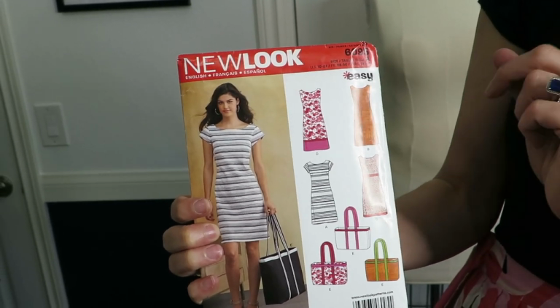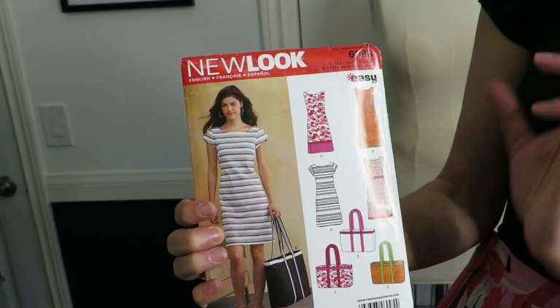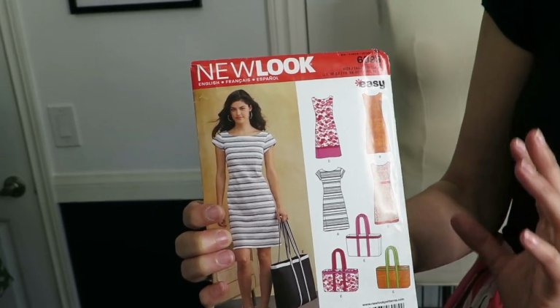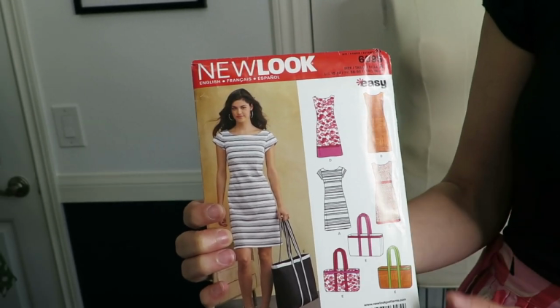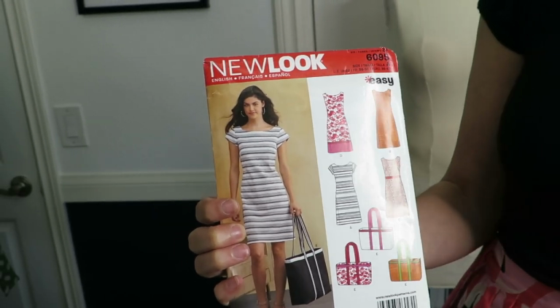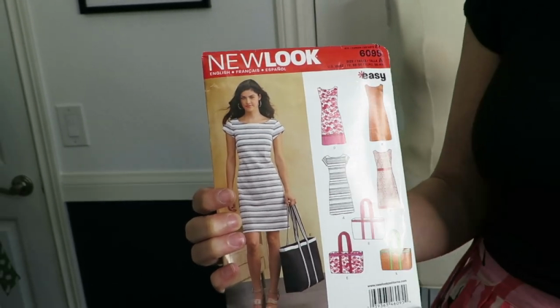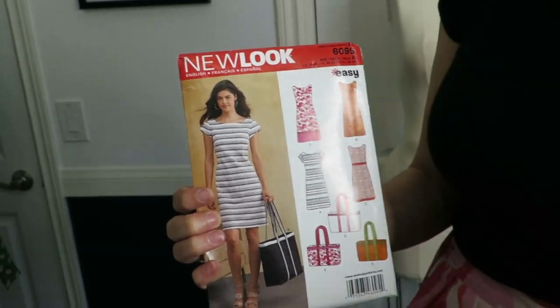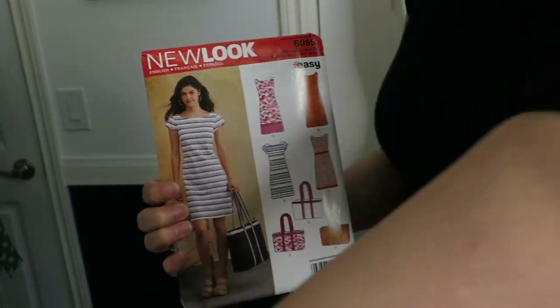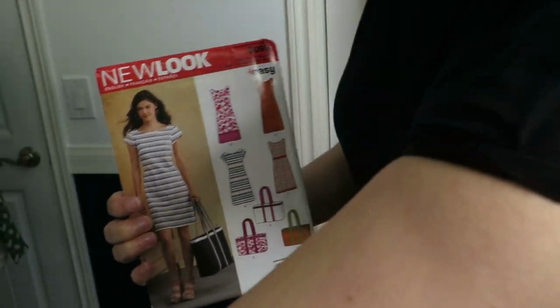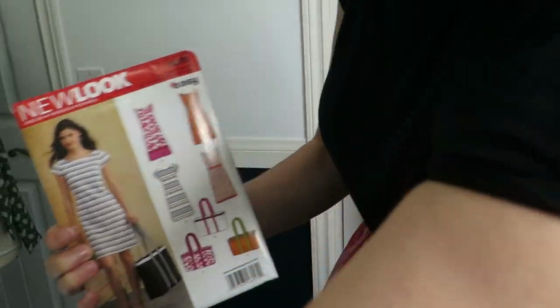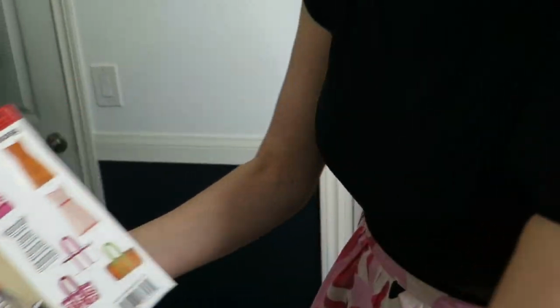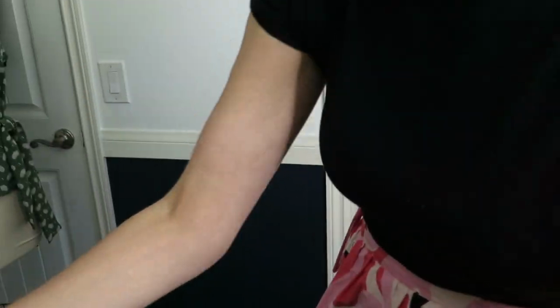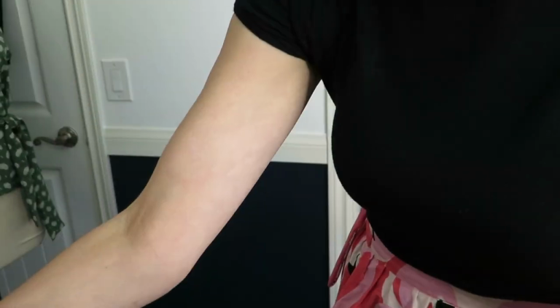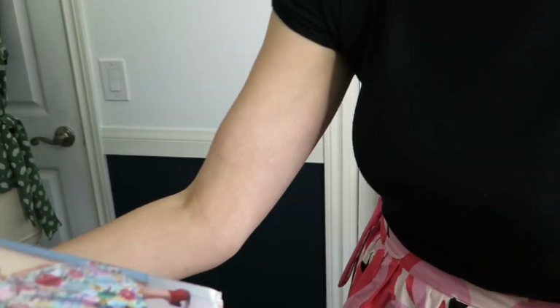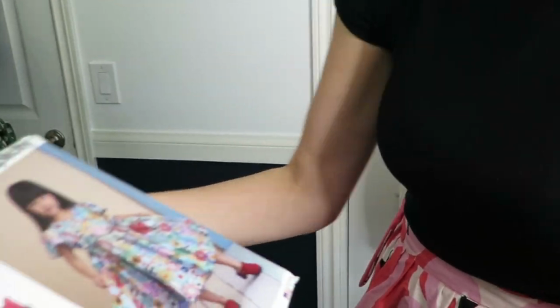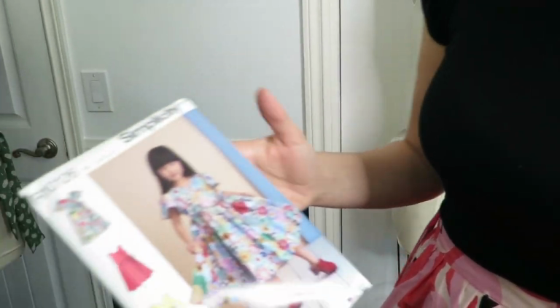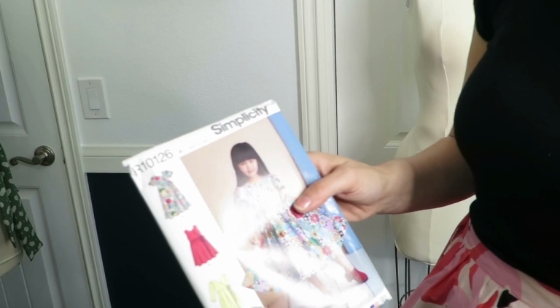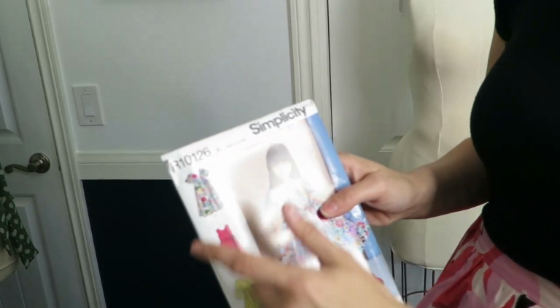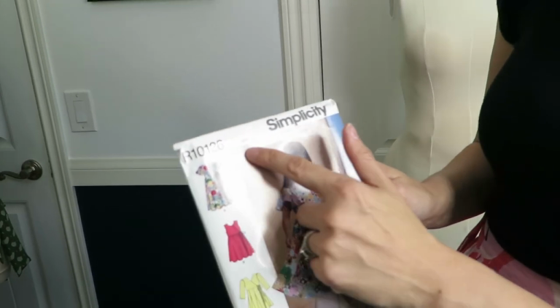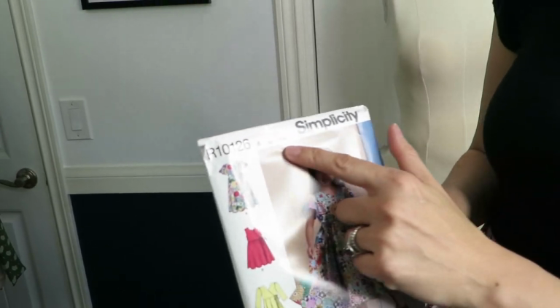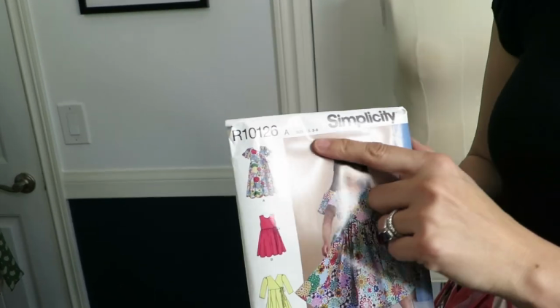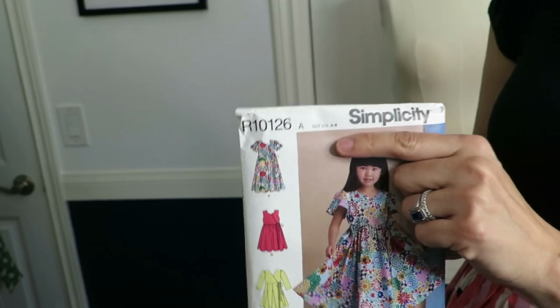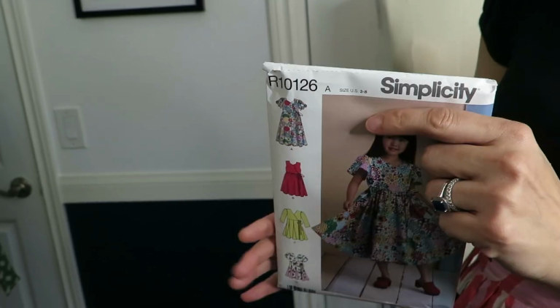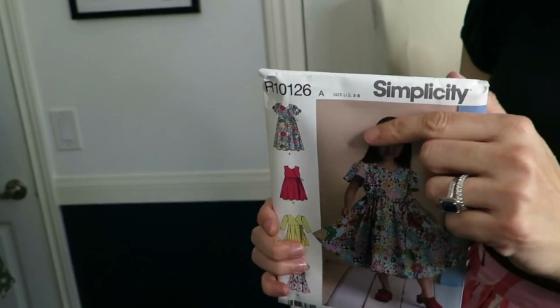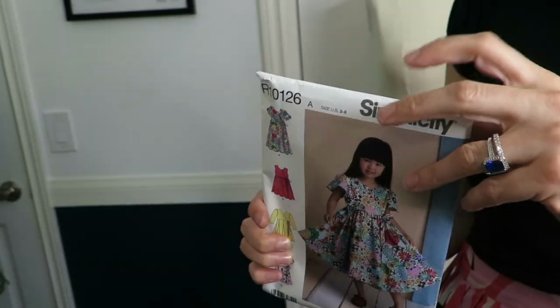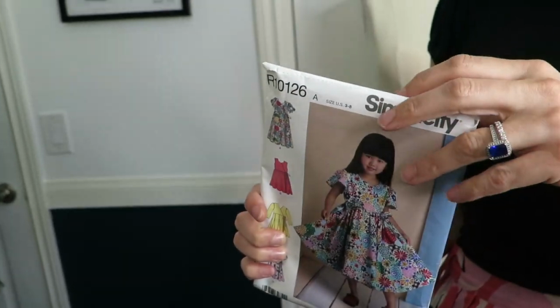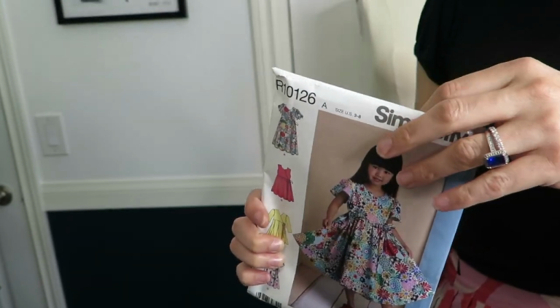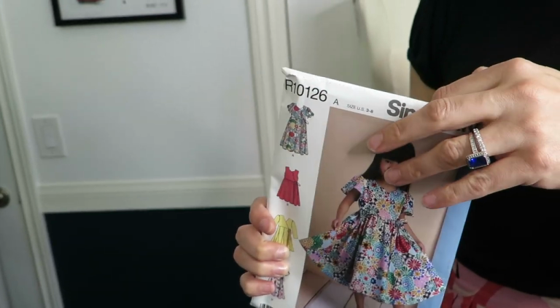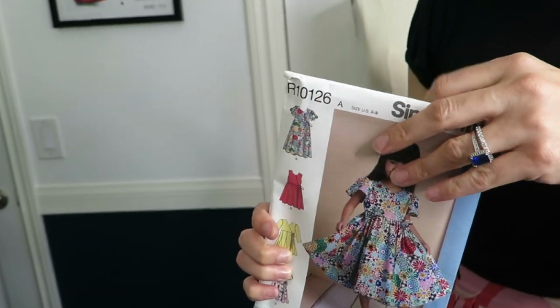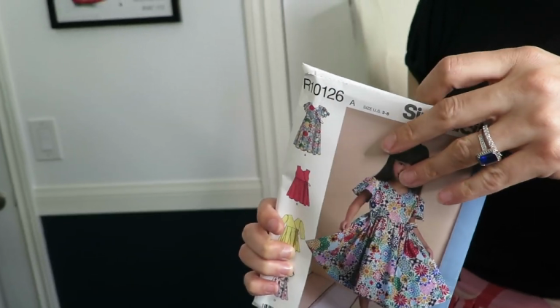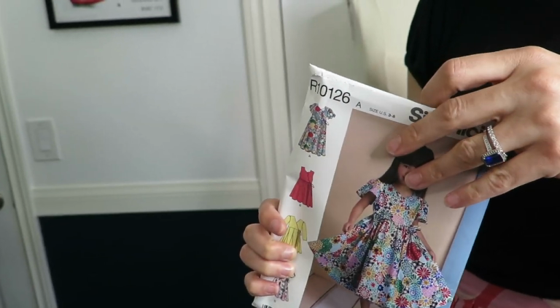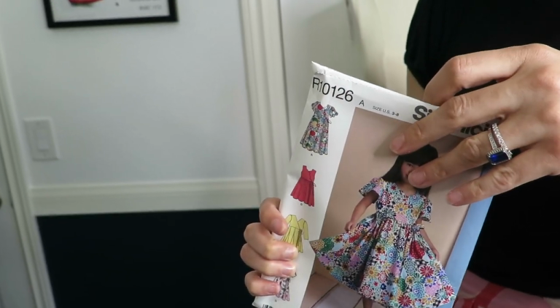The number on this one is 6095. It's the display one so I don't really know the actual number.